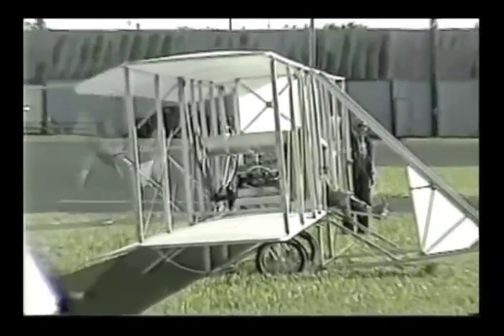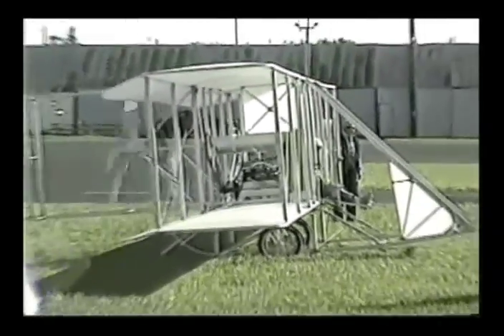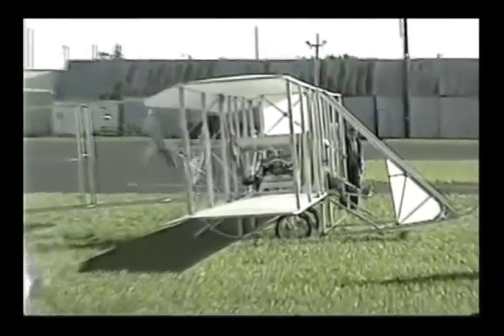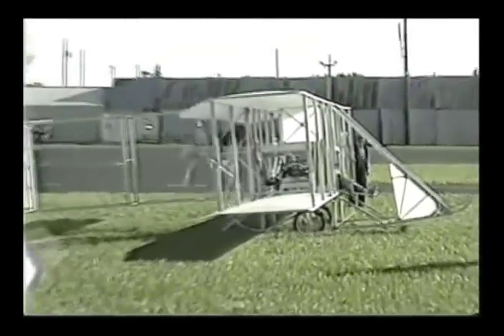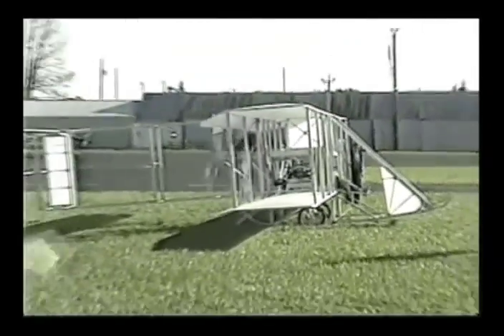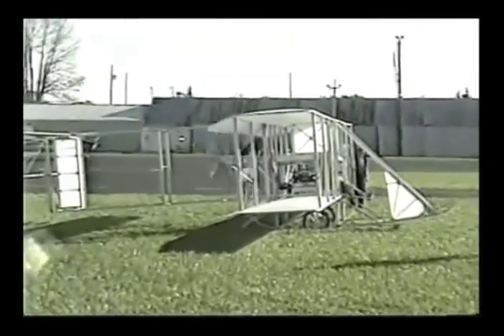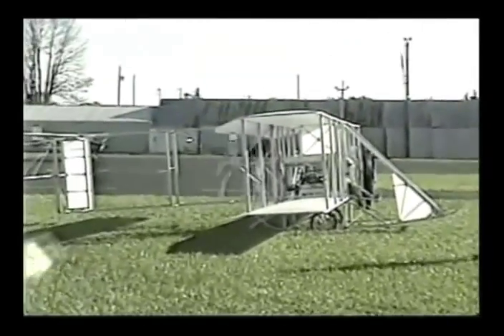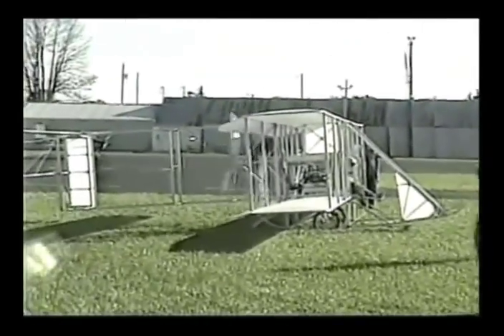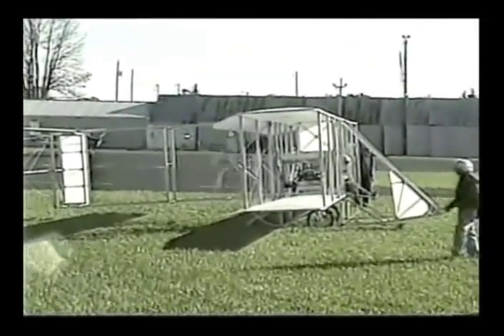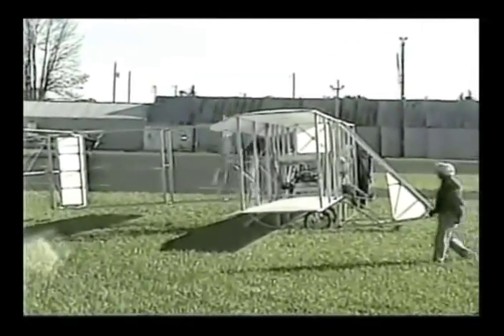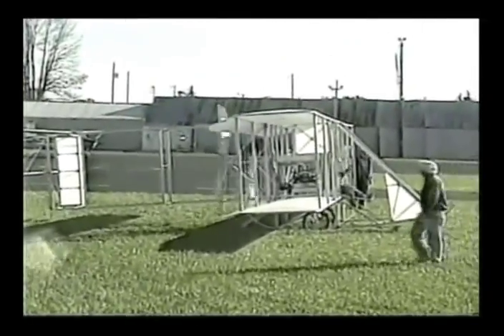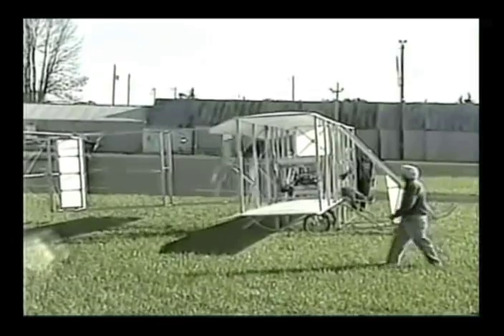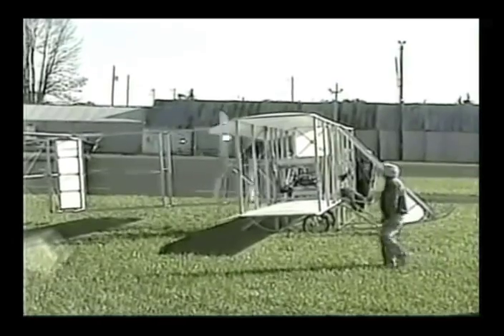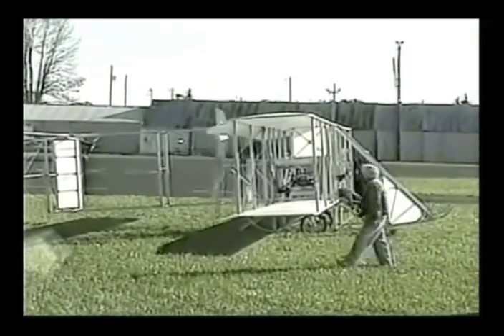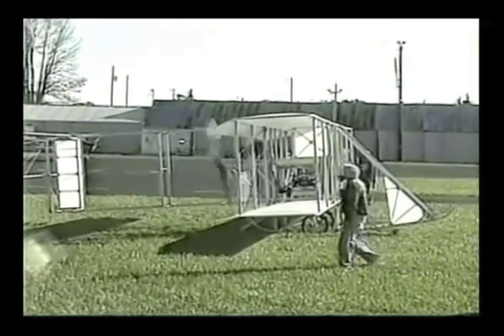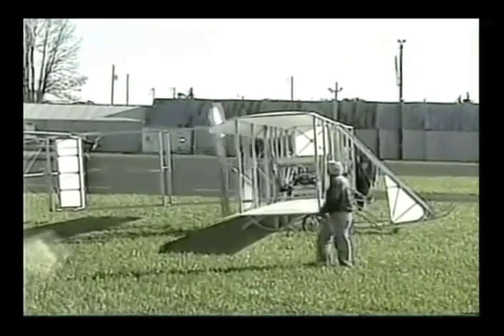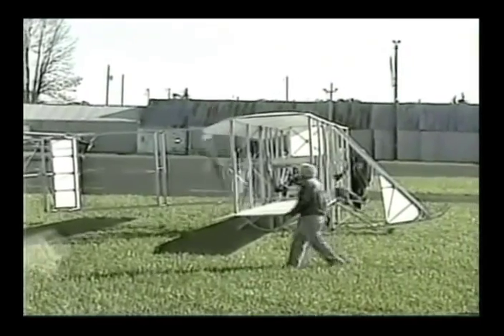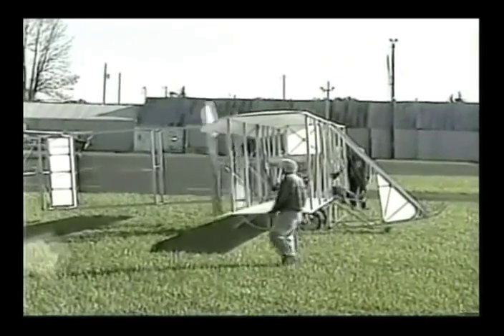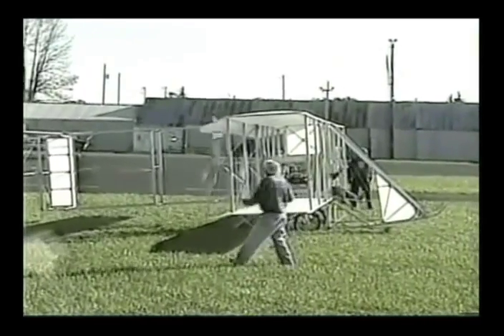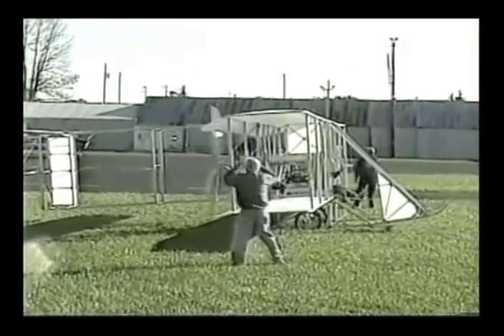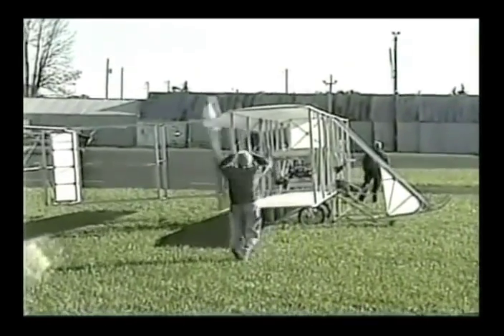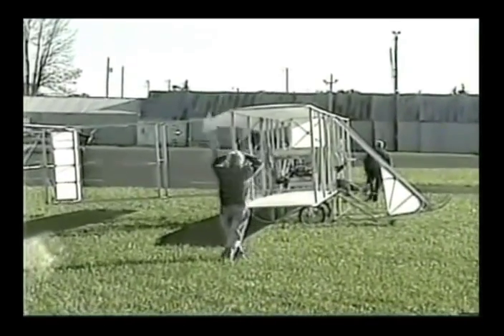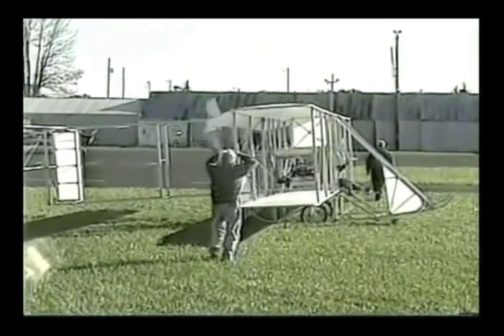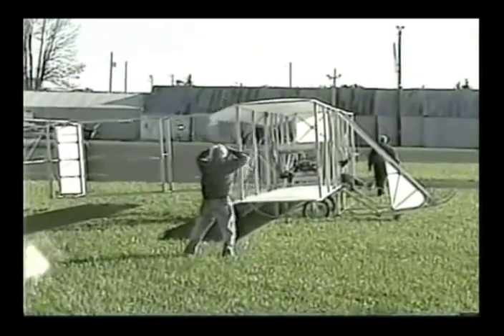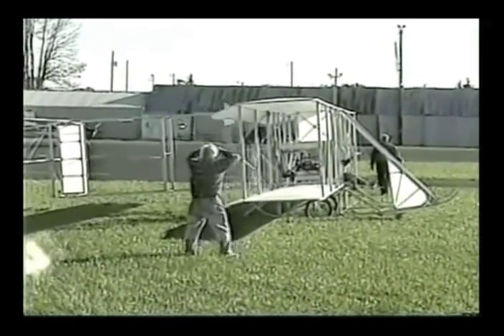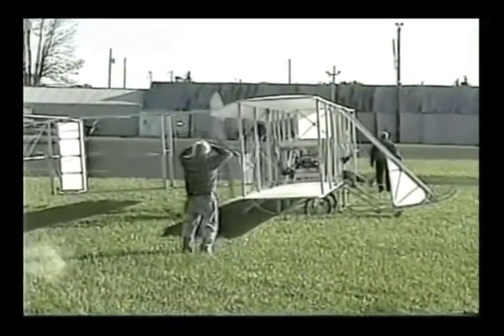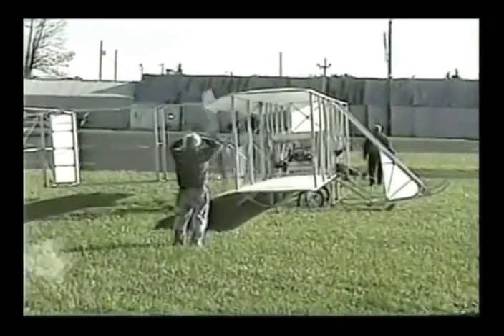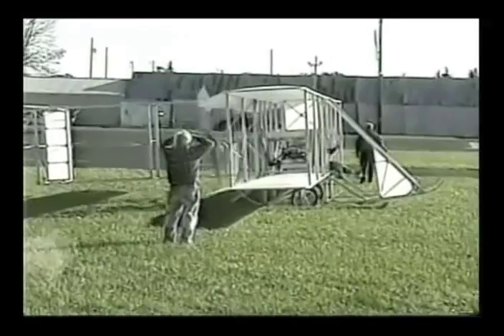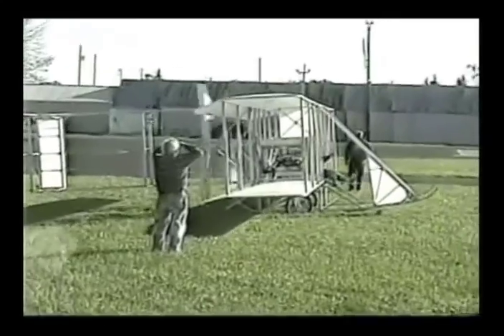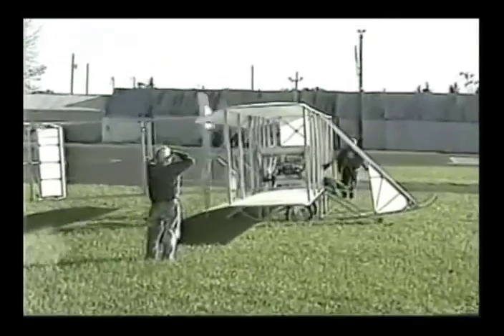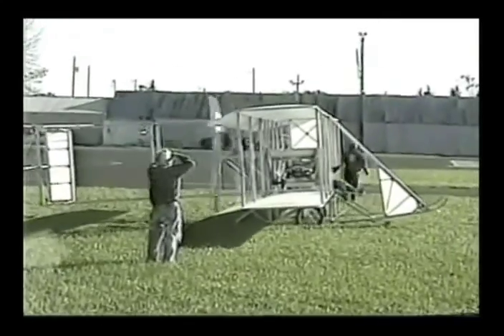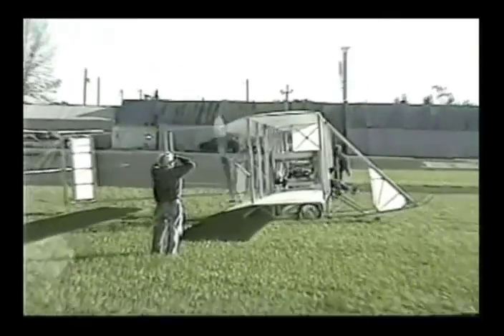Another difference is that our engine, a Model A Ford, had a hand throttle instead of a foot-controlled spark adjuster.